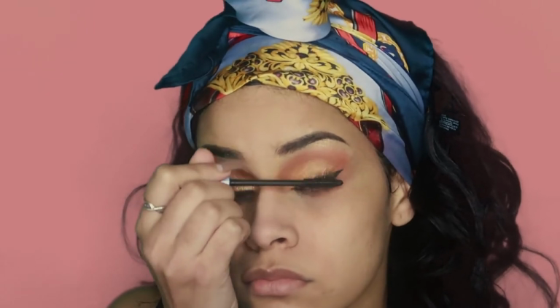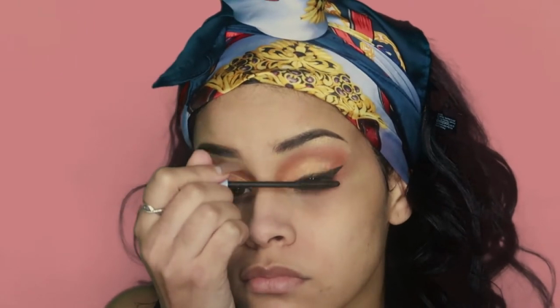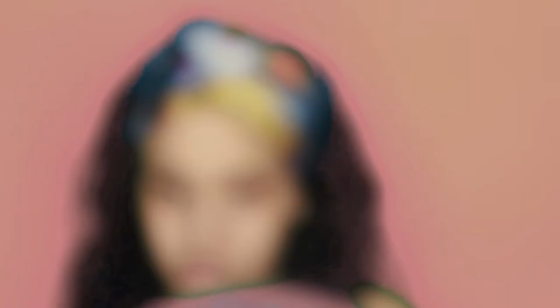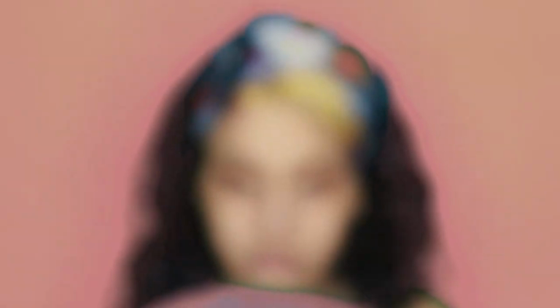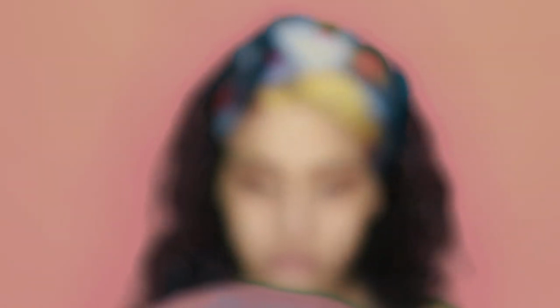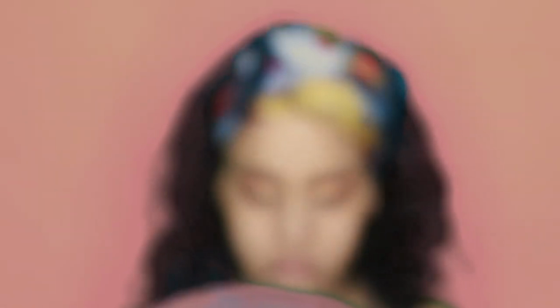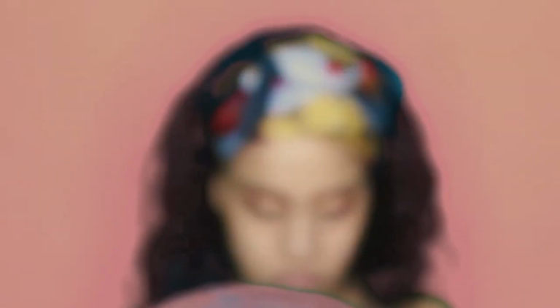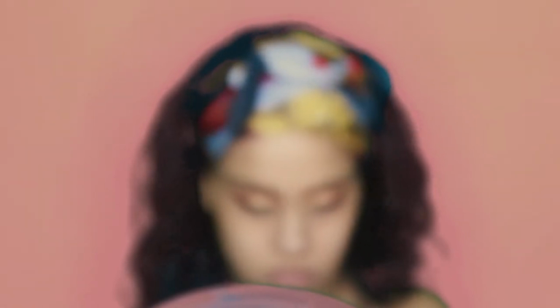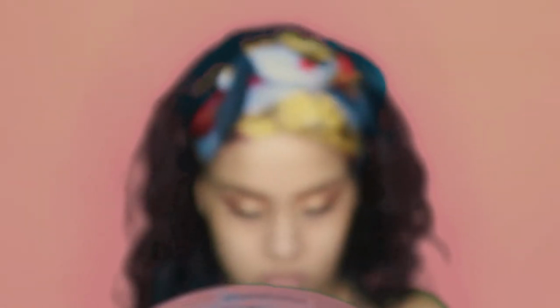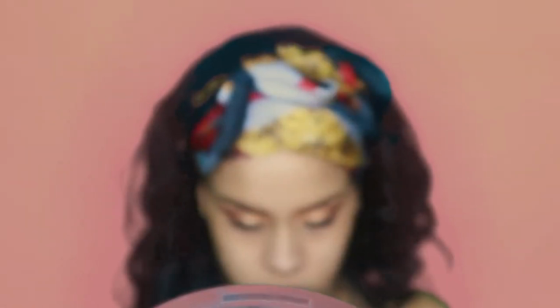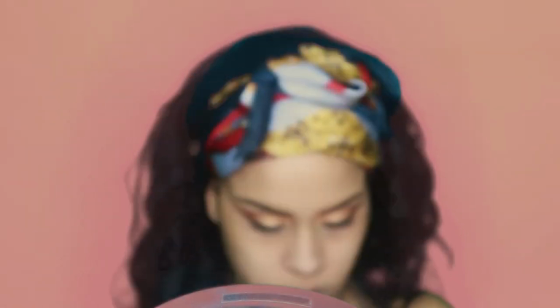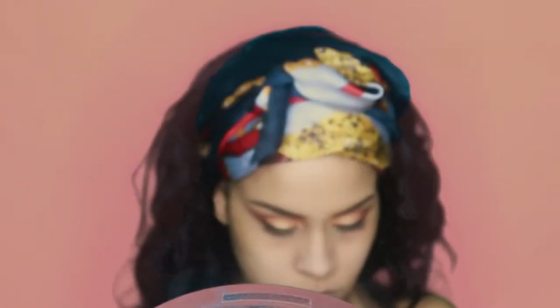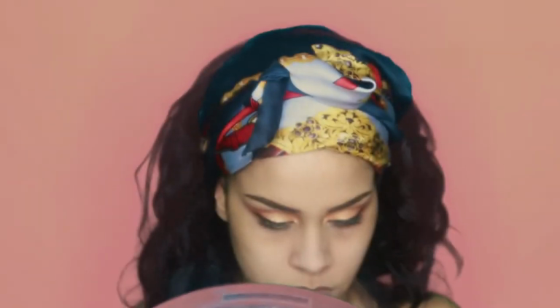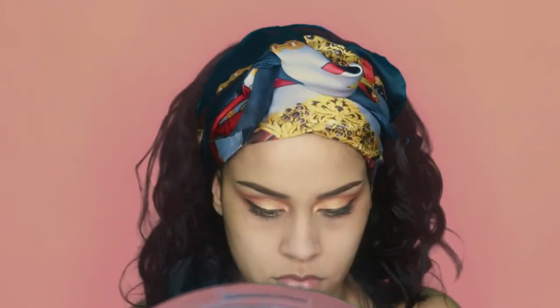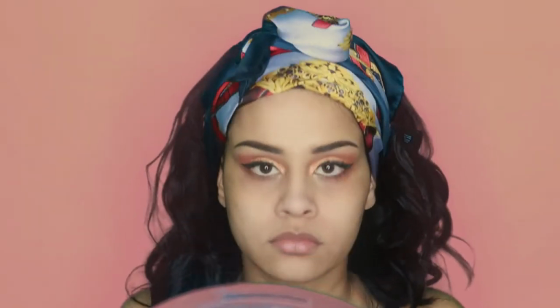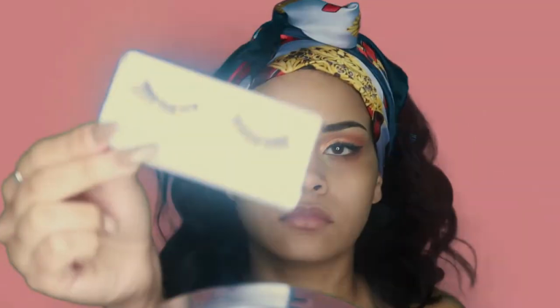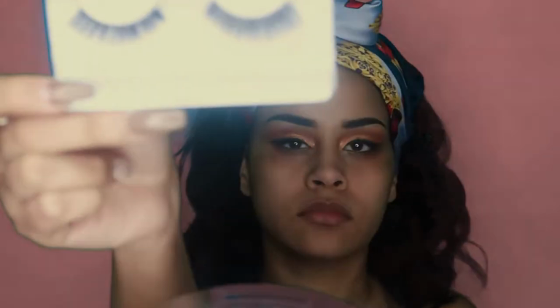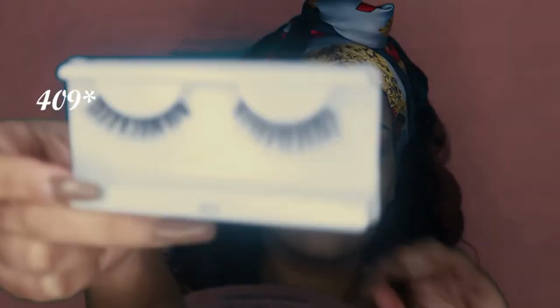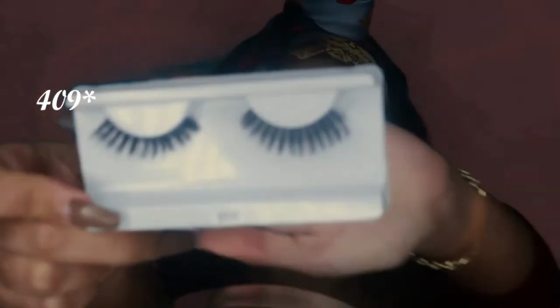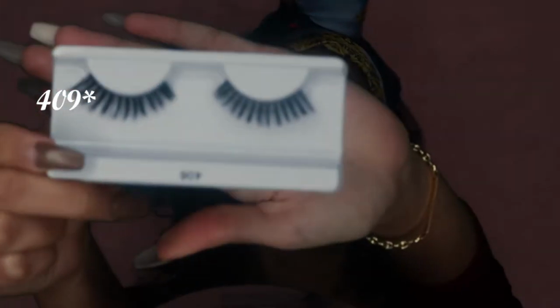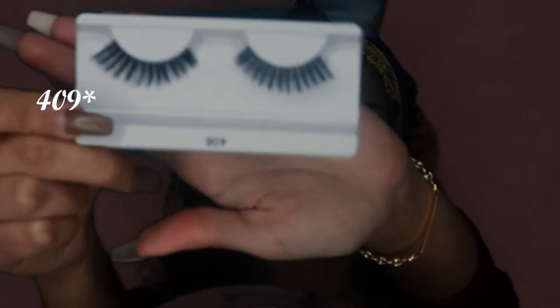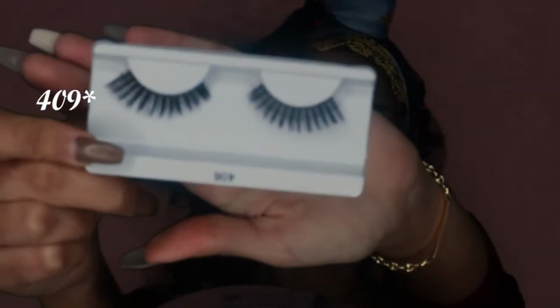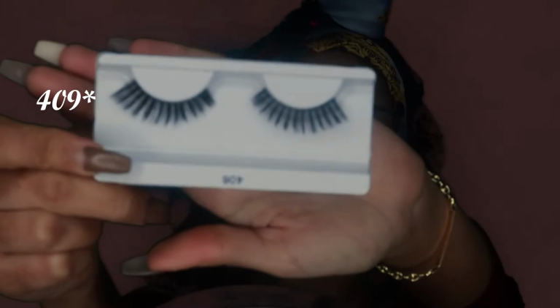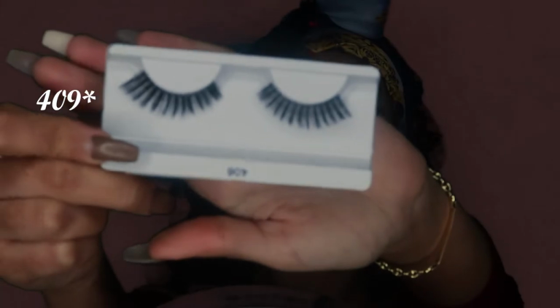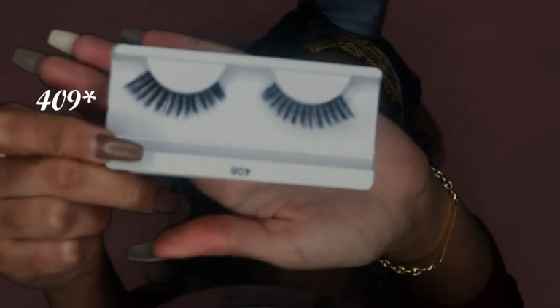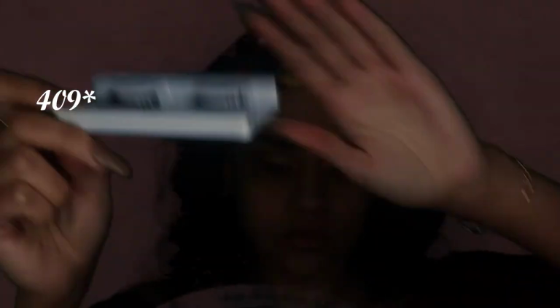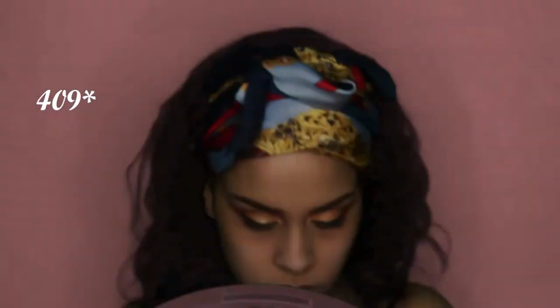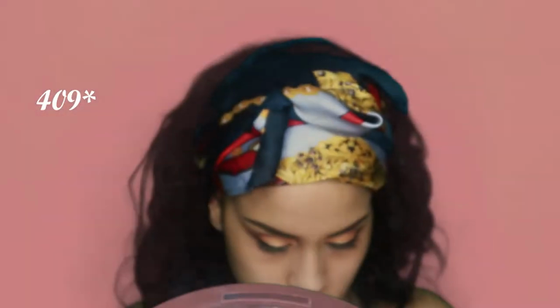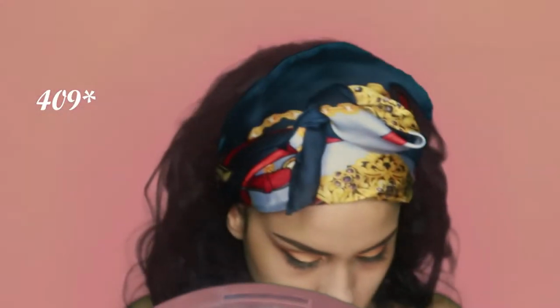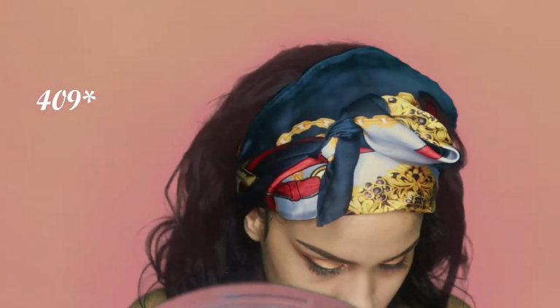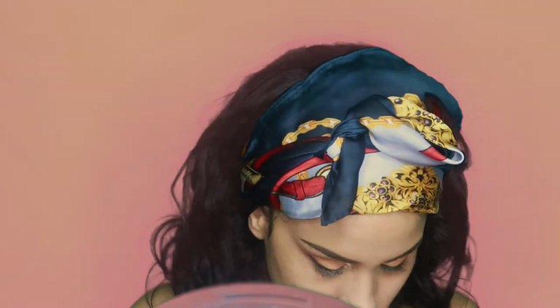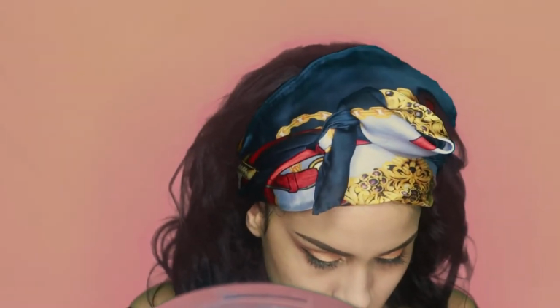Now I'm going to go into these falsies from Superdrug in the number 309 and I'm just going to apply them as usual.